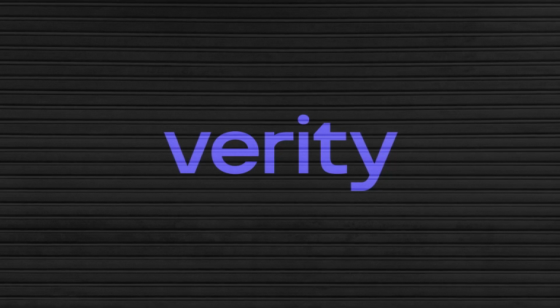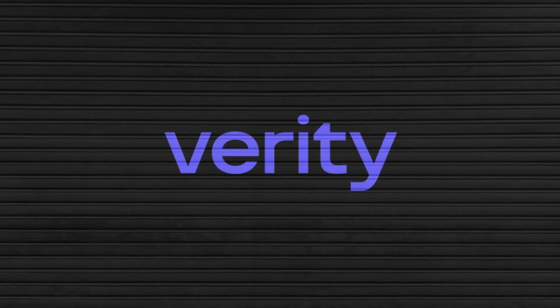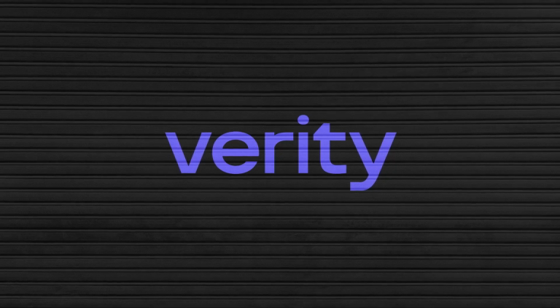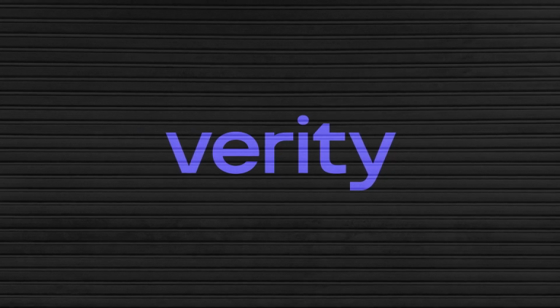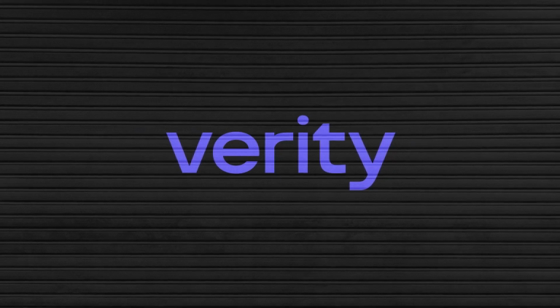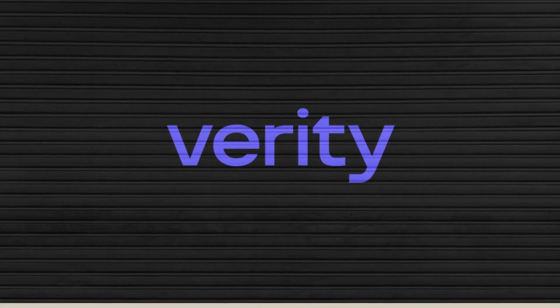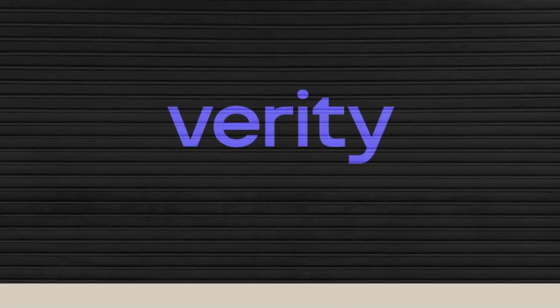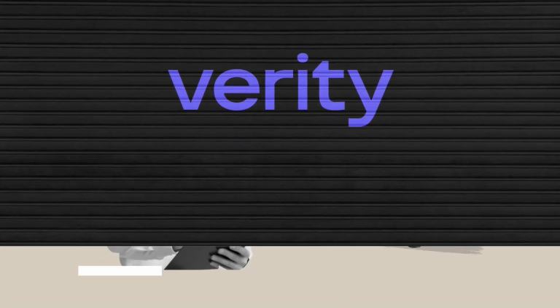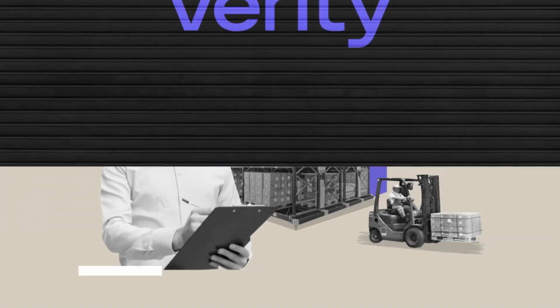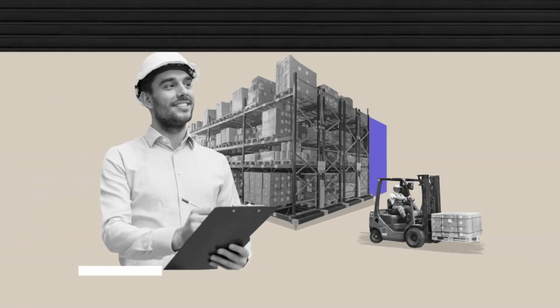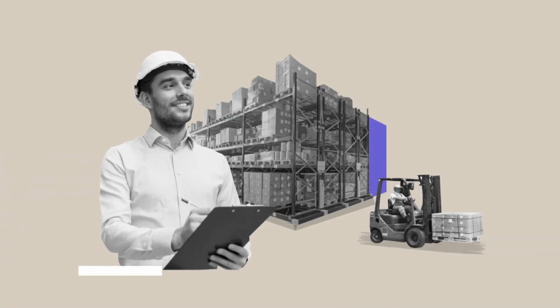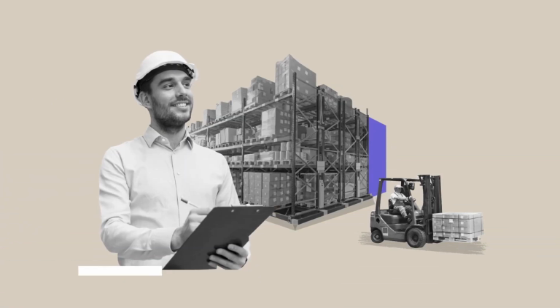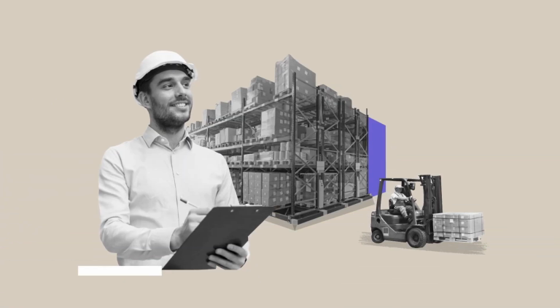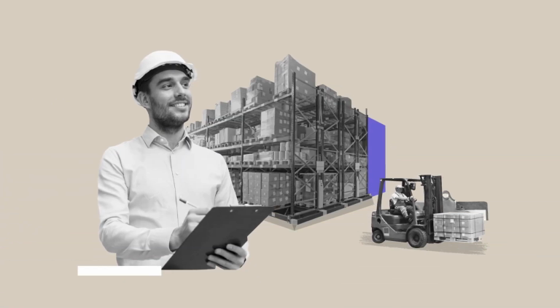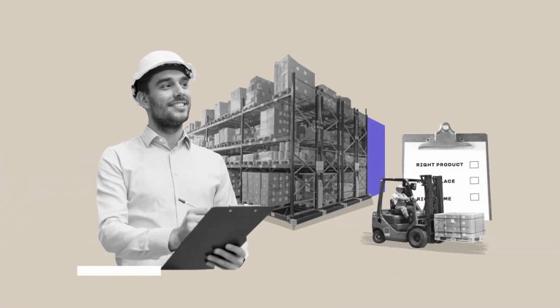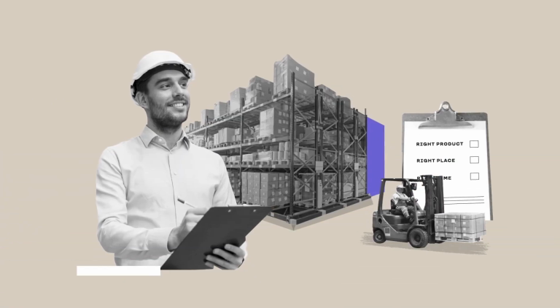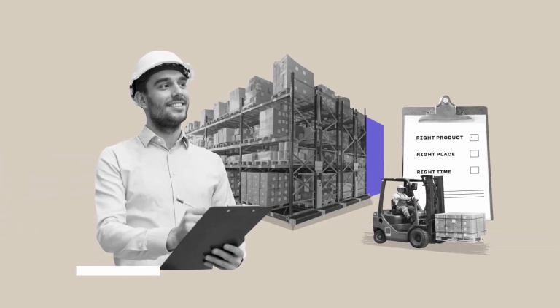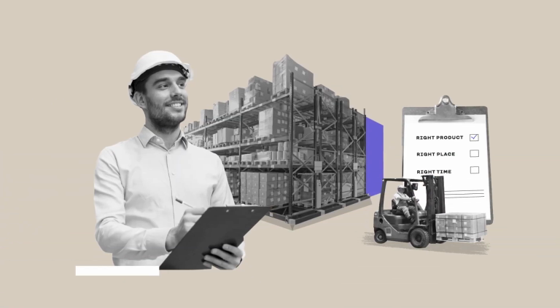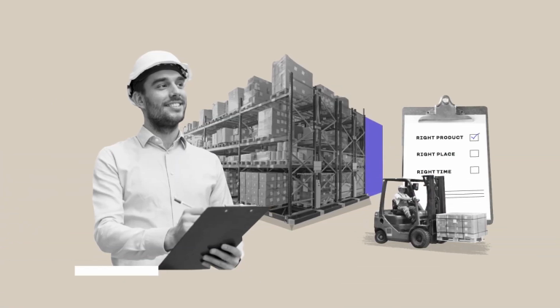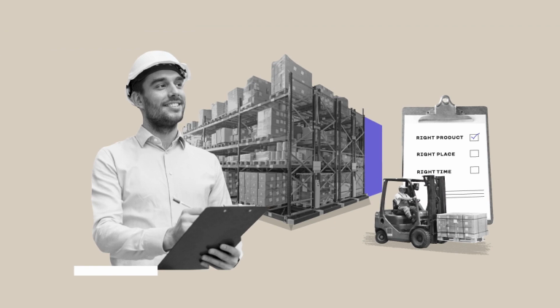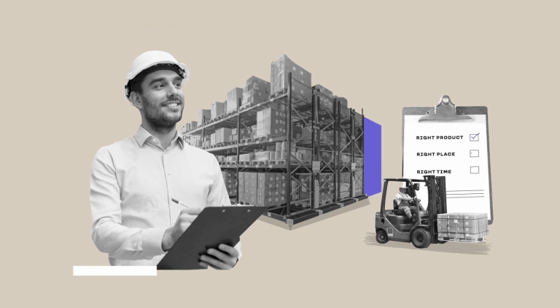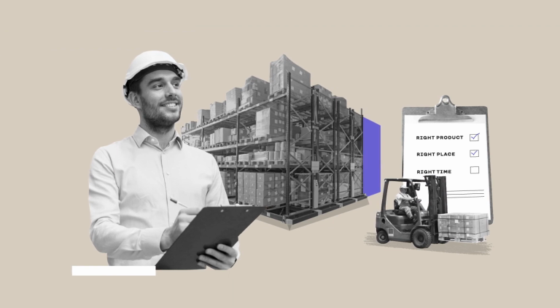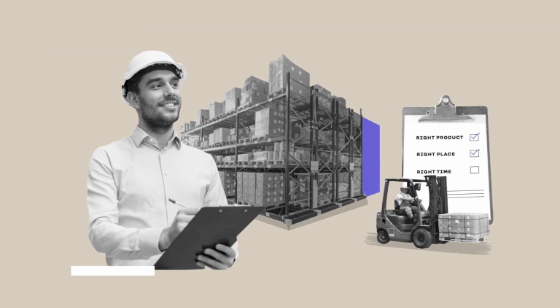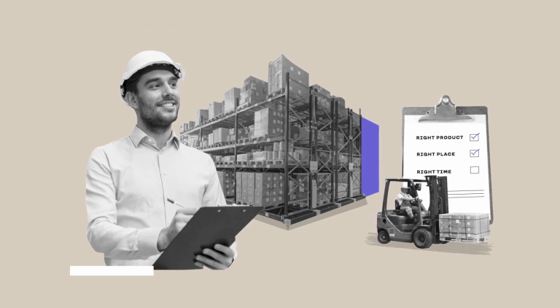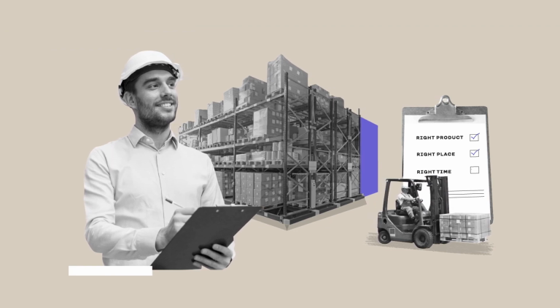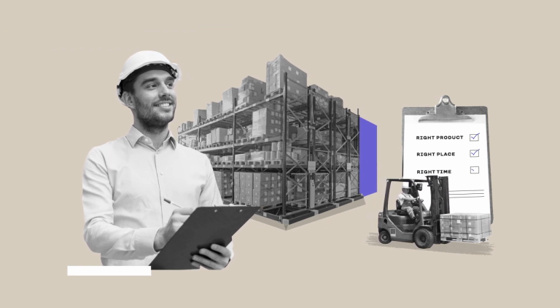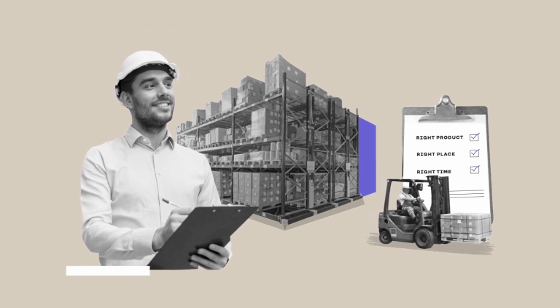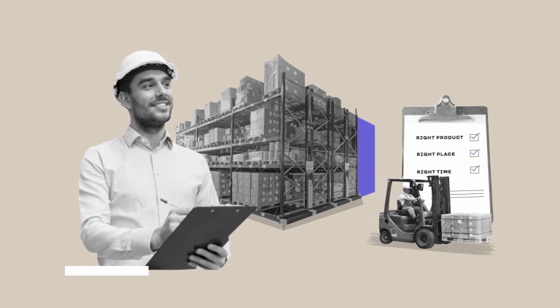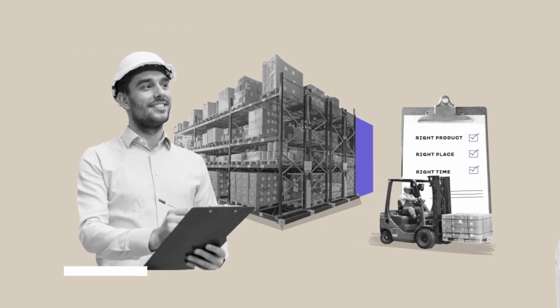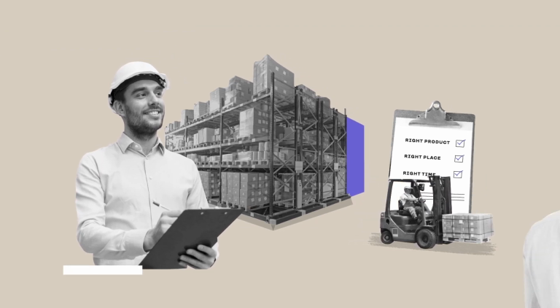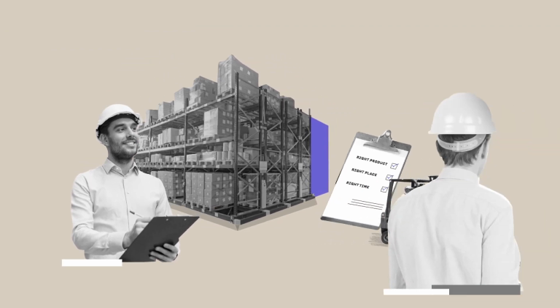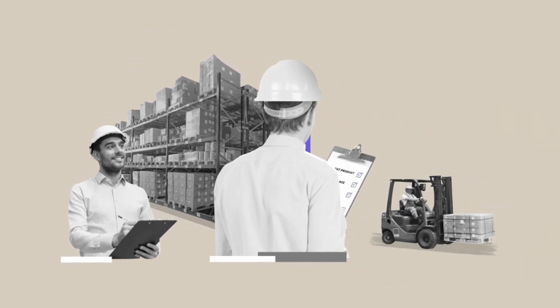Your goal is to create a better, smarter warehouse that ensures the right product is in the right place, at the right time, every time.